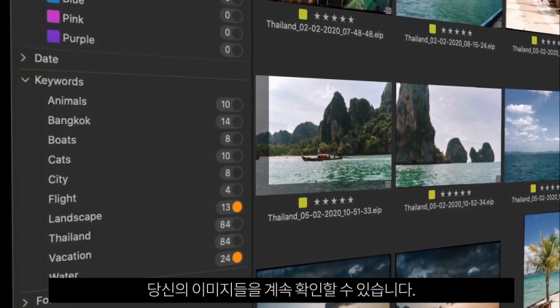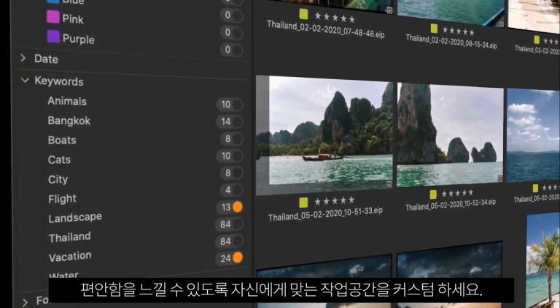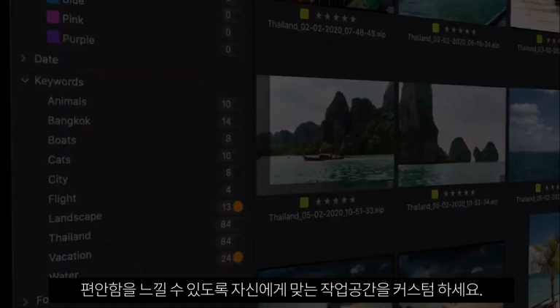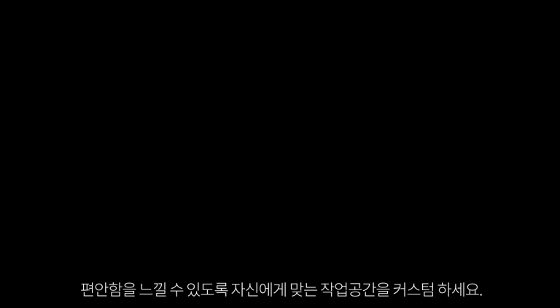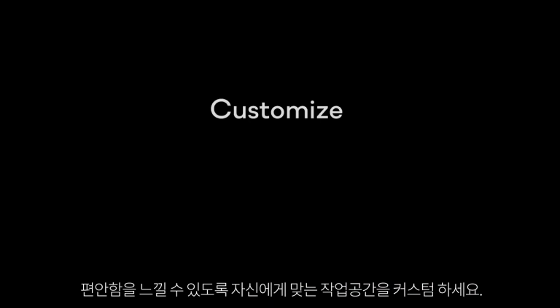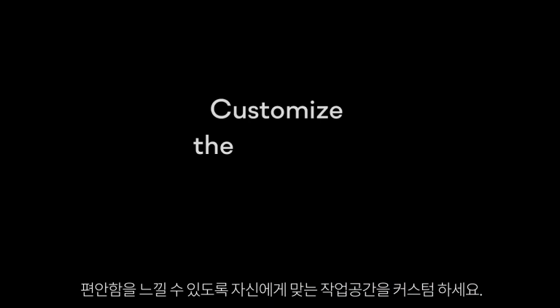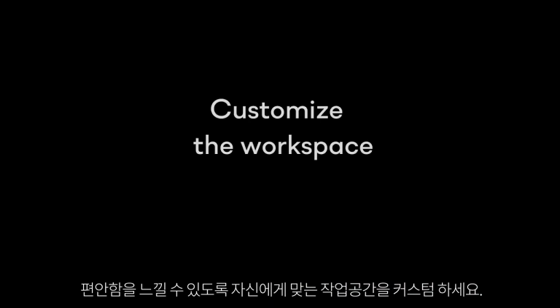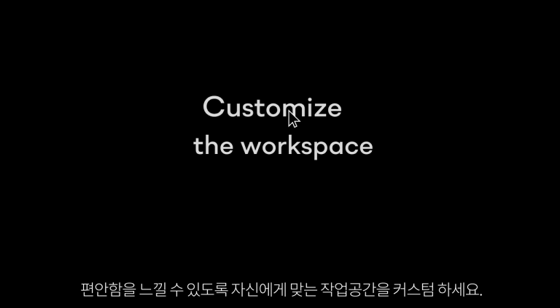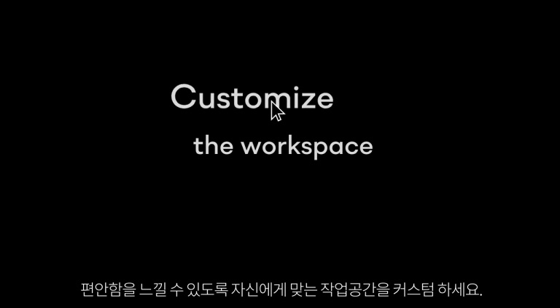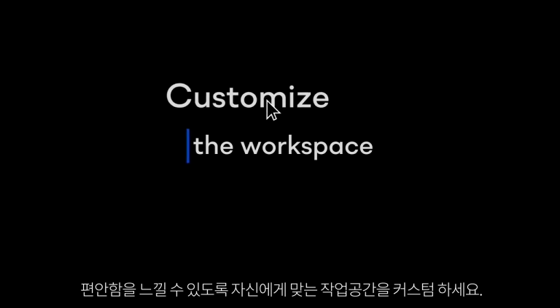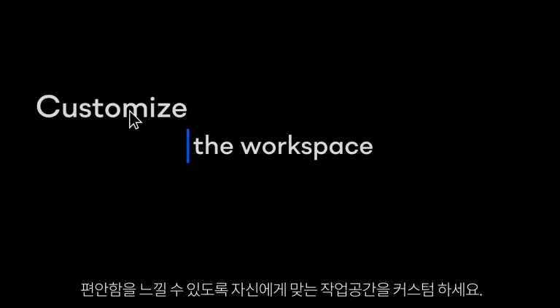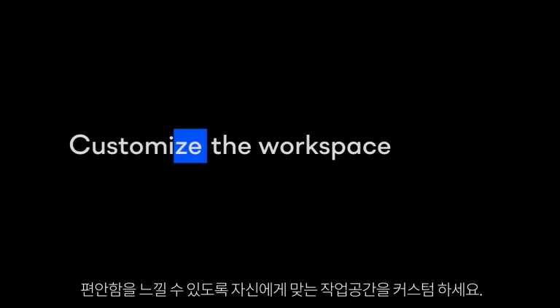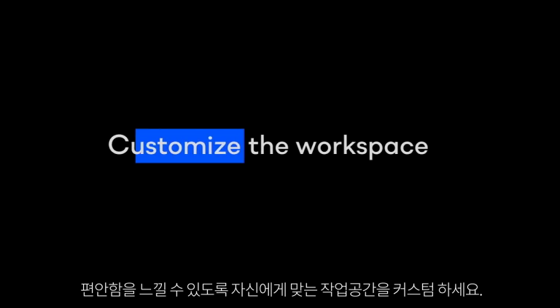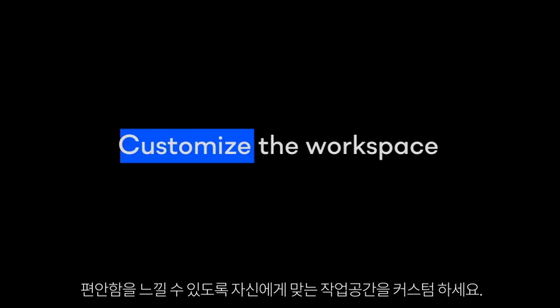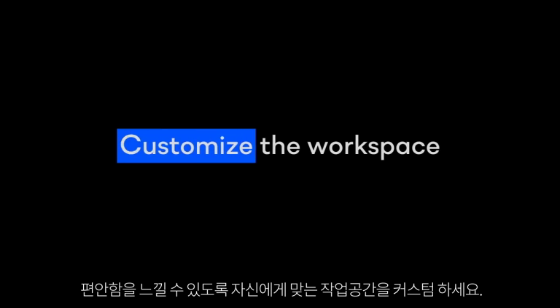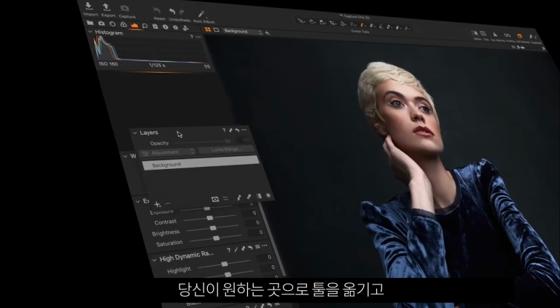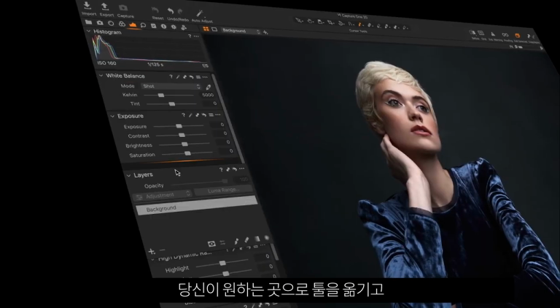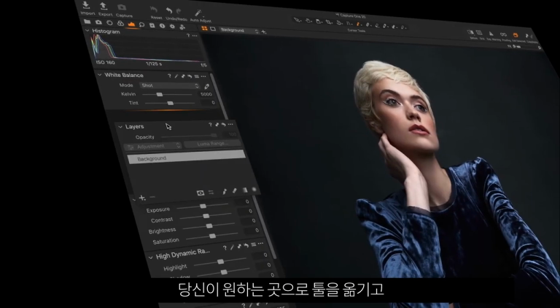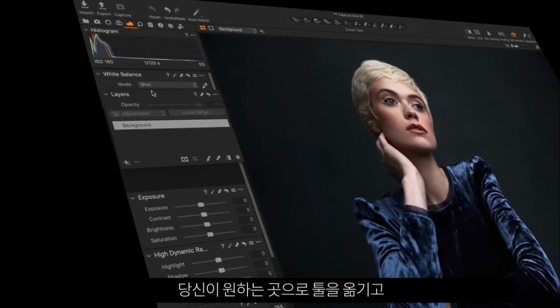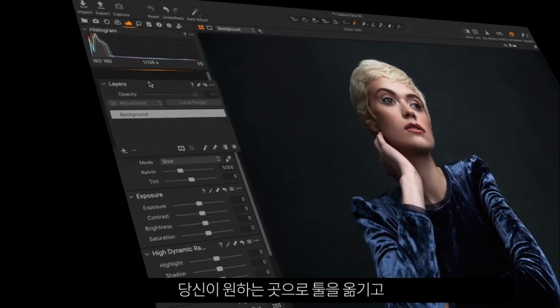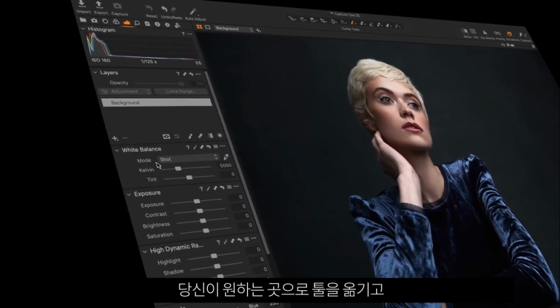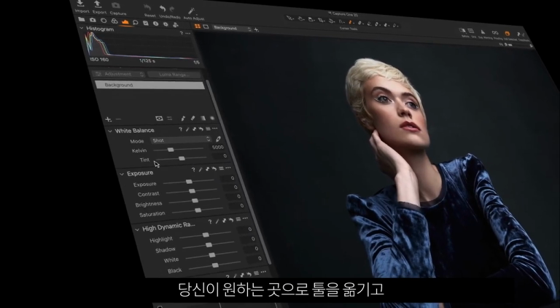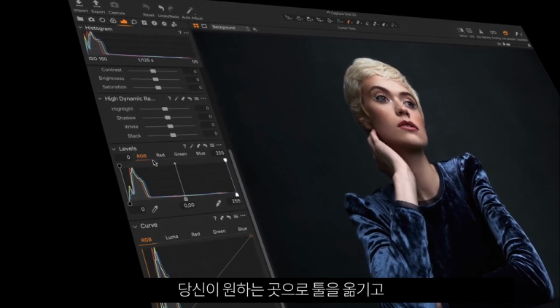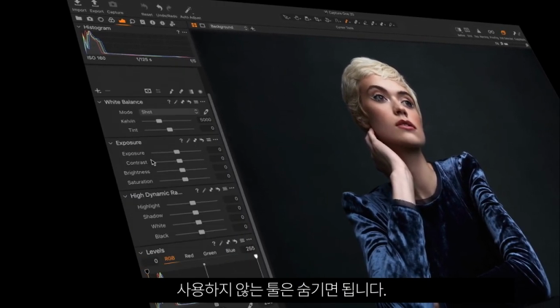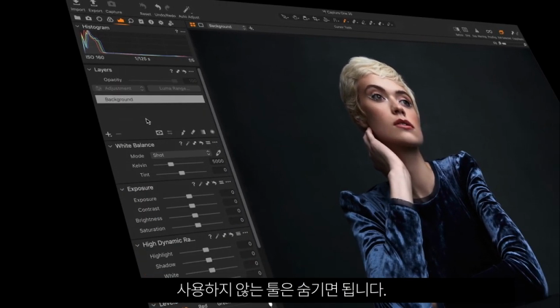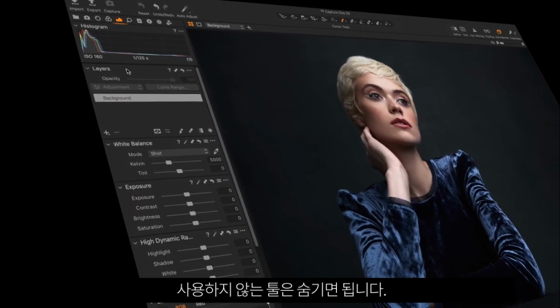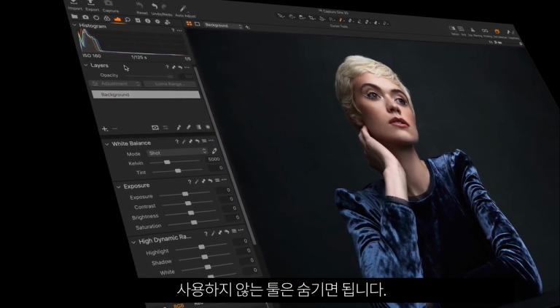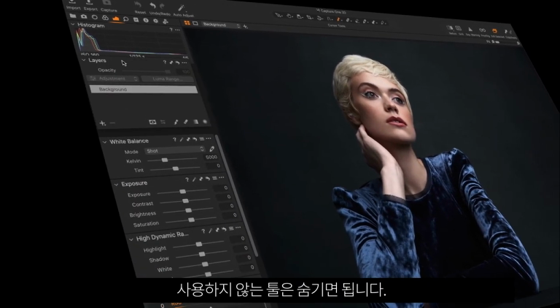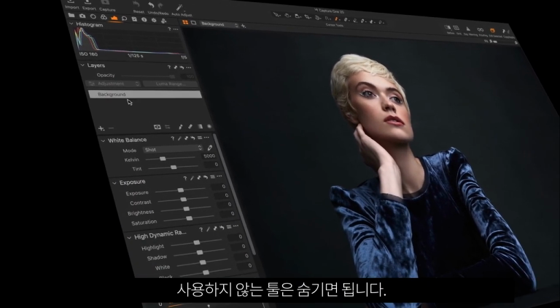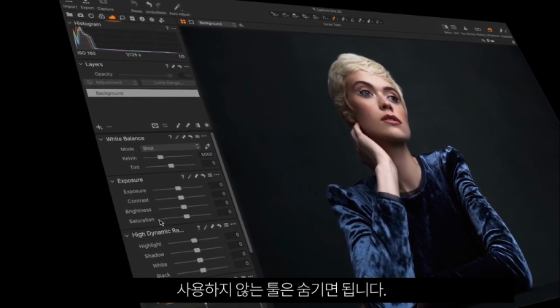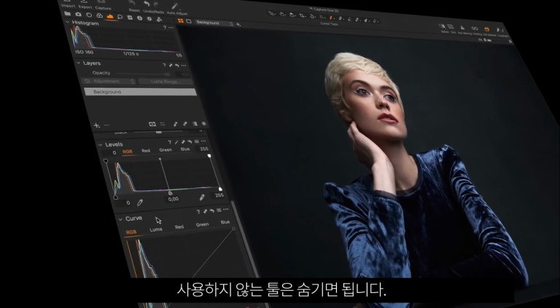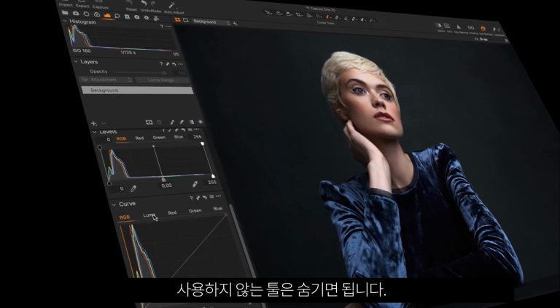Feel at home by customizing the workspace to suit you. Move tools anywhere you want, or hide the ones you don't use.